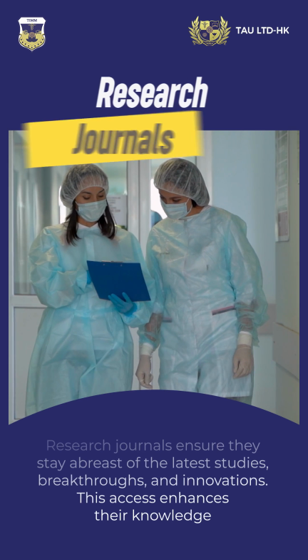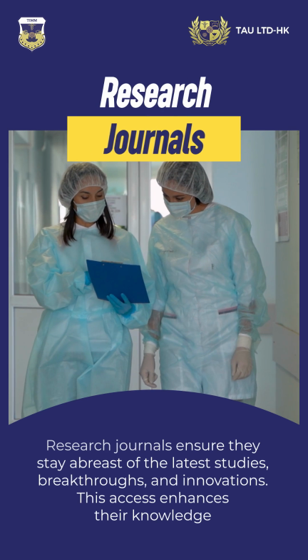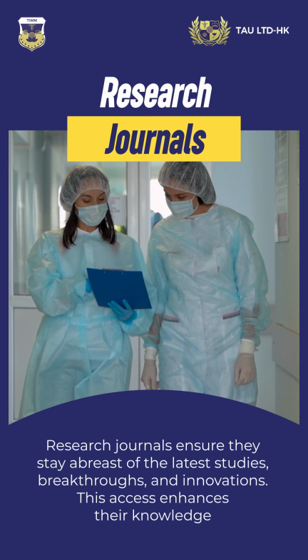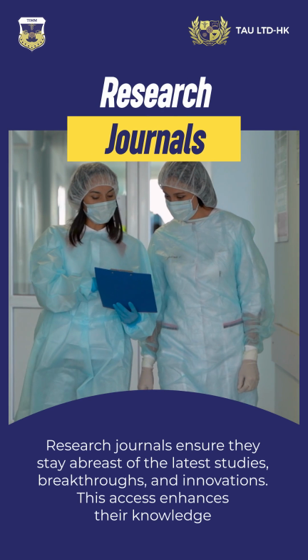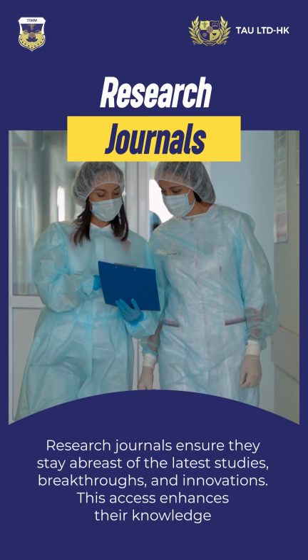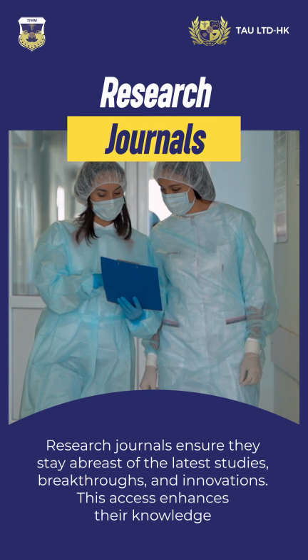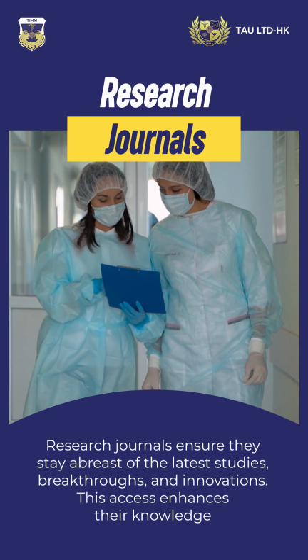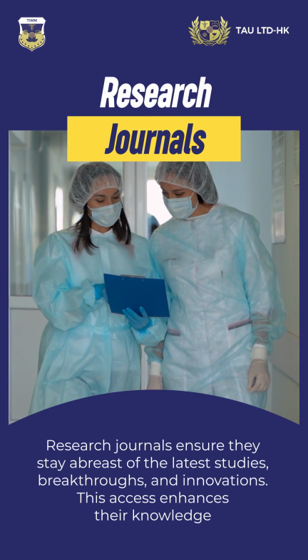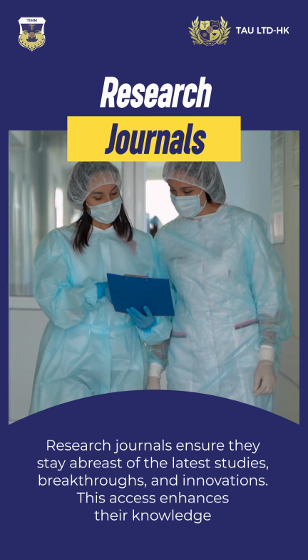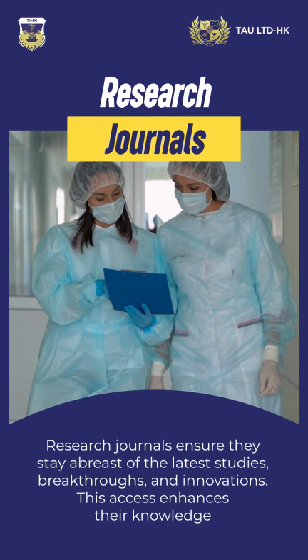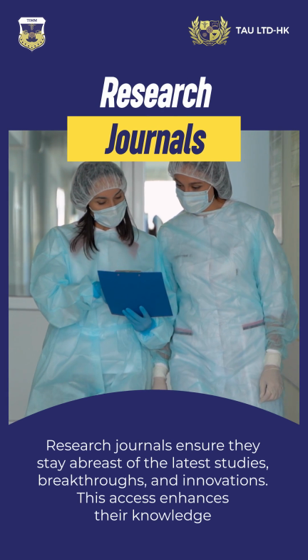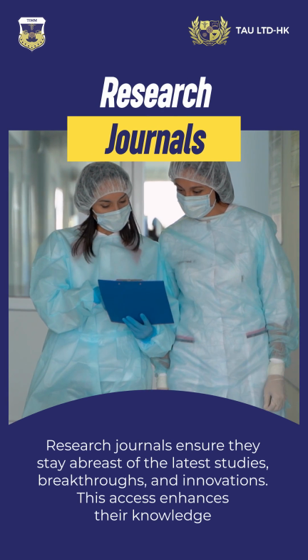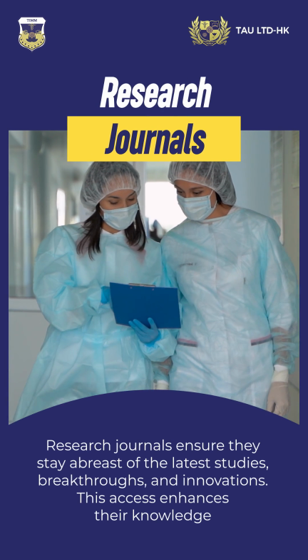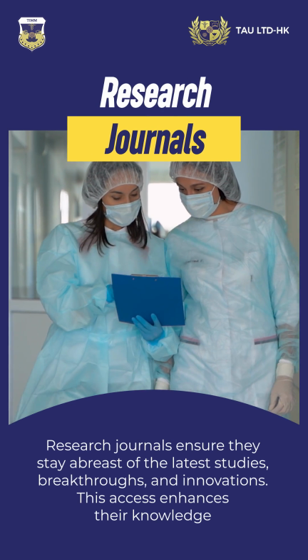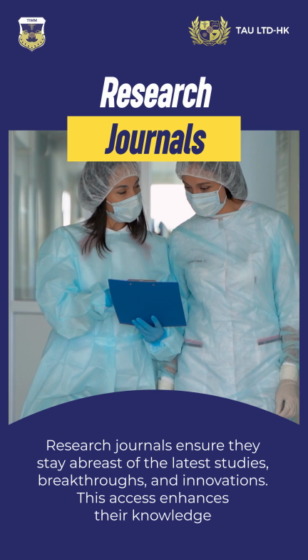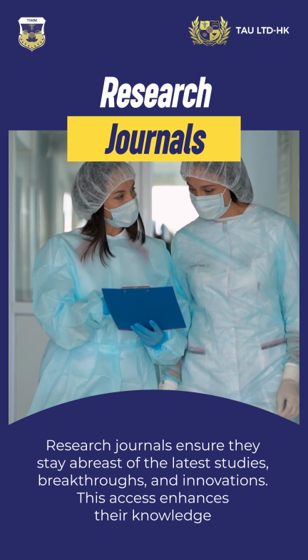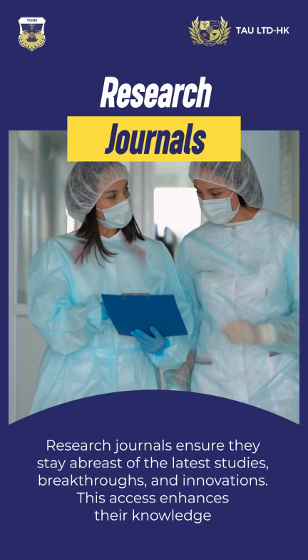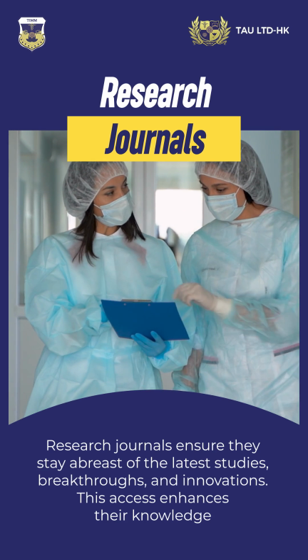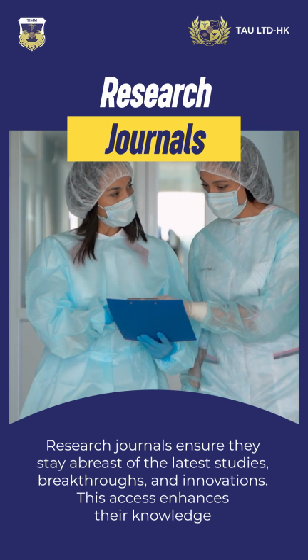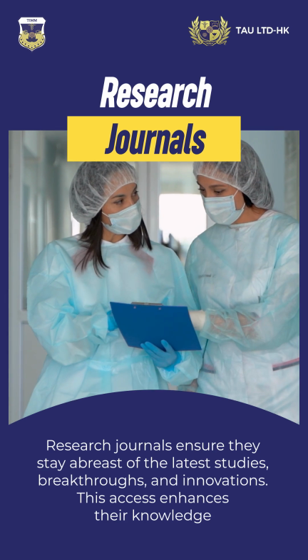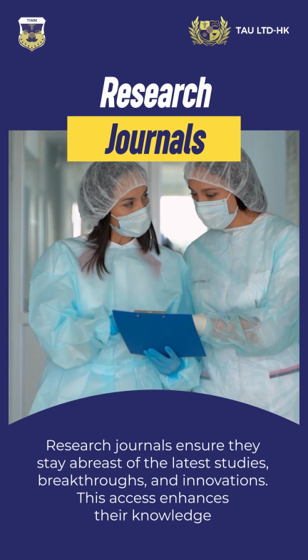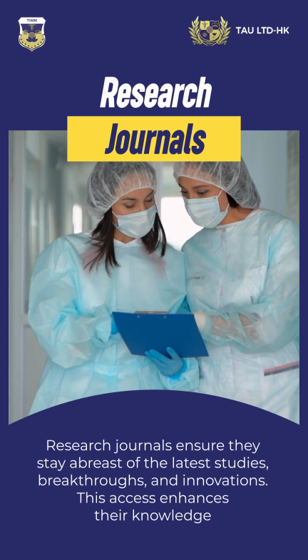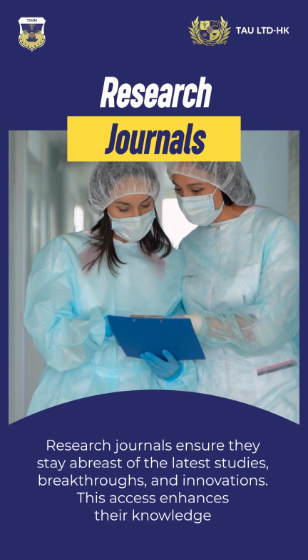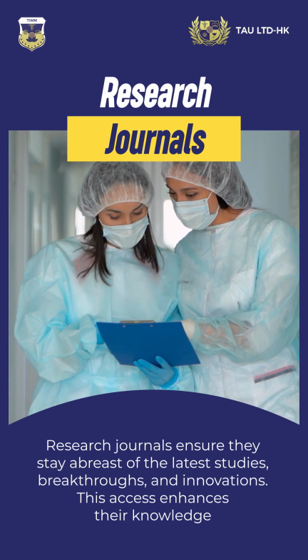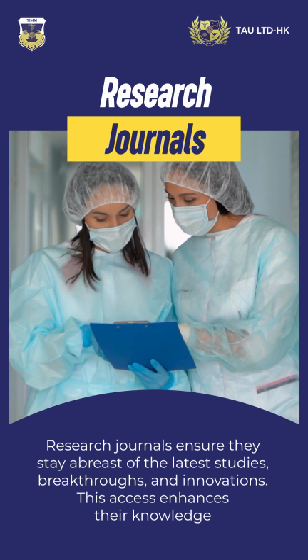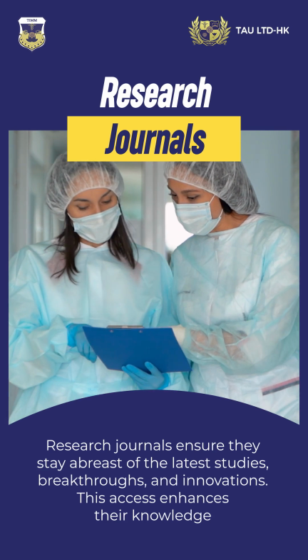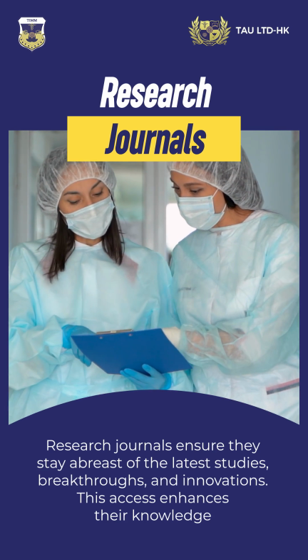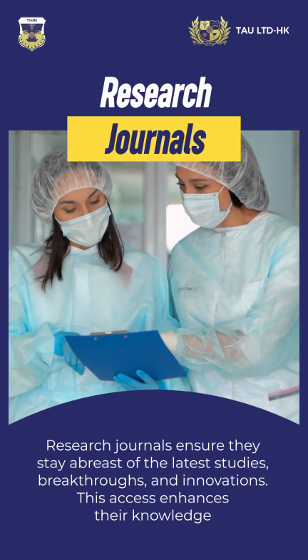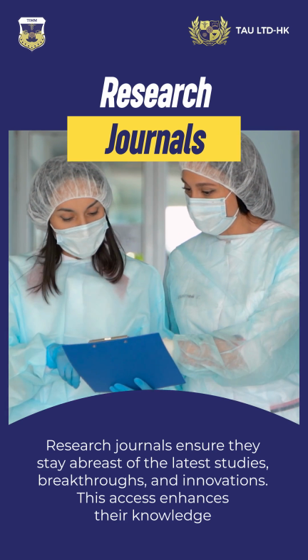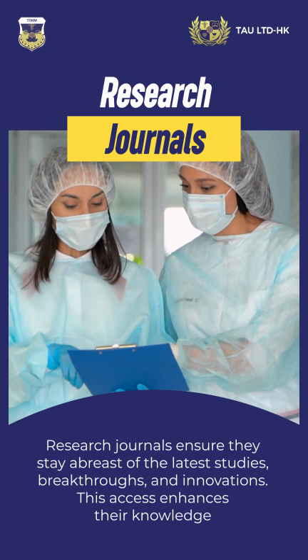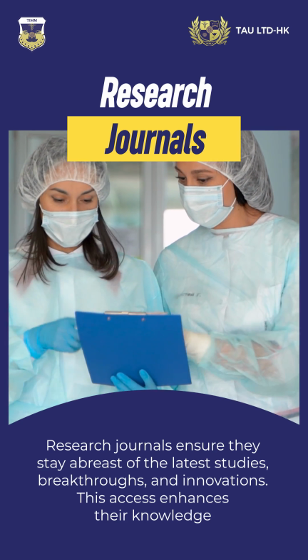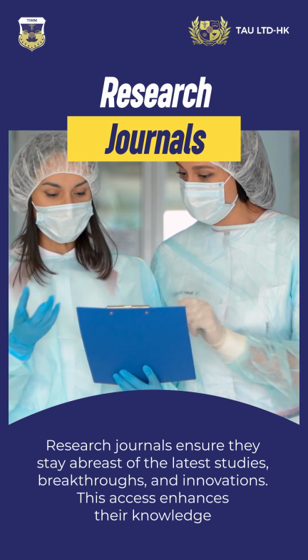Research journals ensure they stay abreast of the latest studies, breakthroughs, and innovations. This access enhances their knowledge.